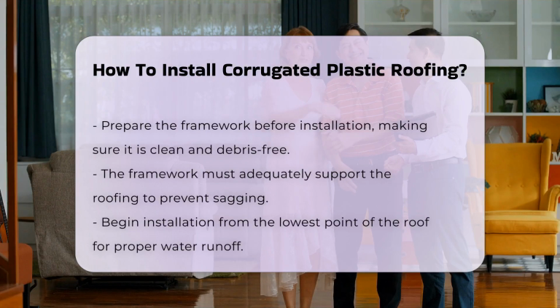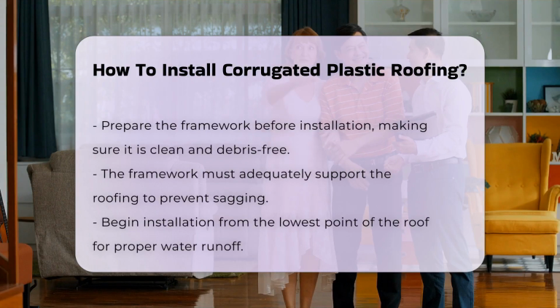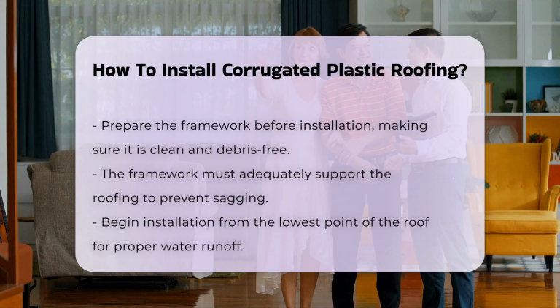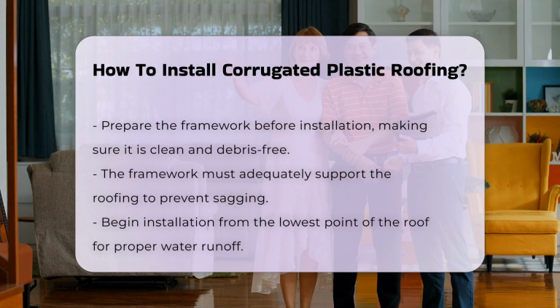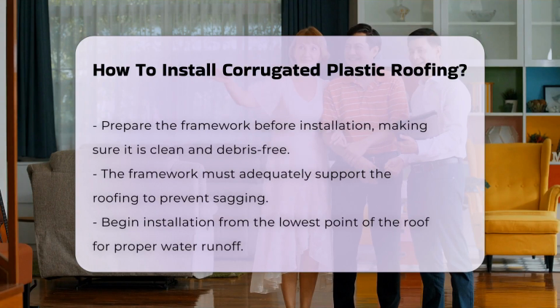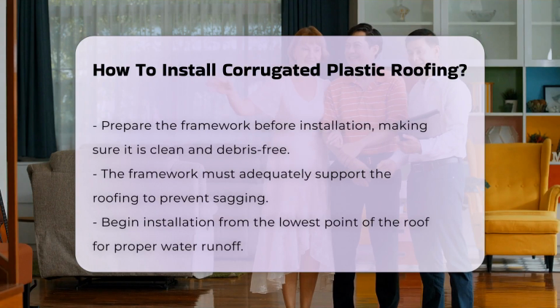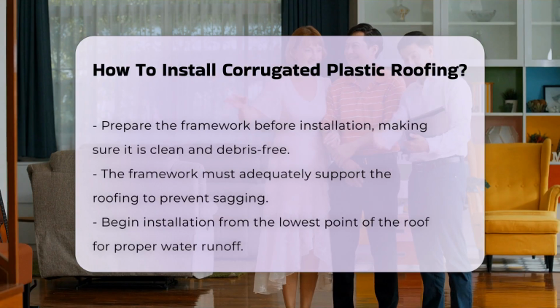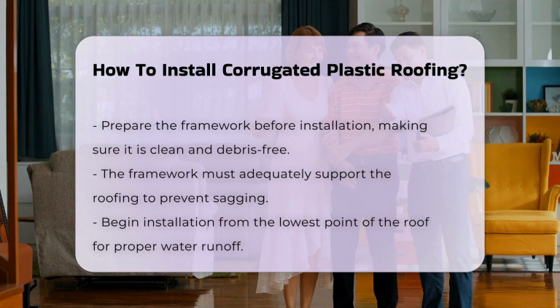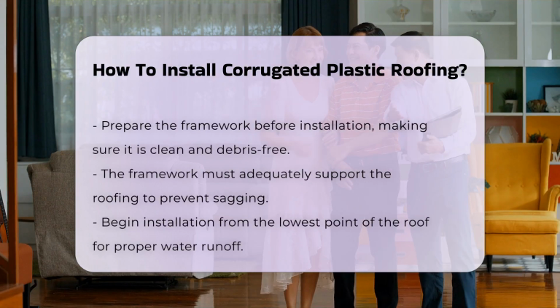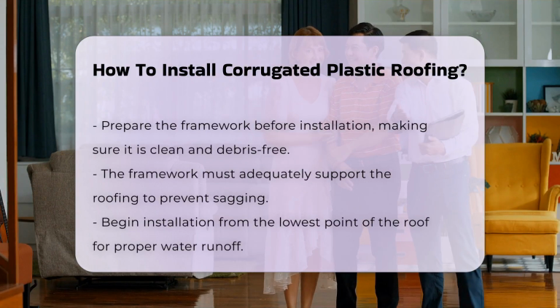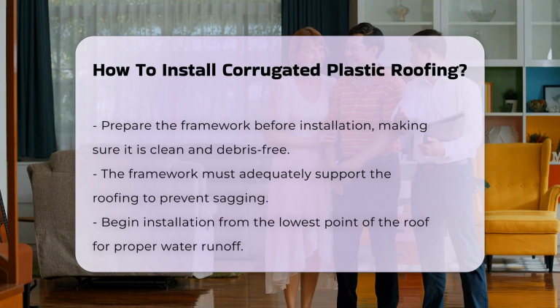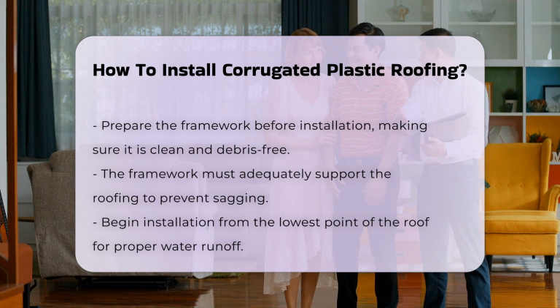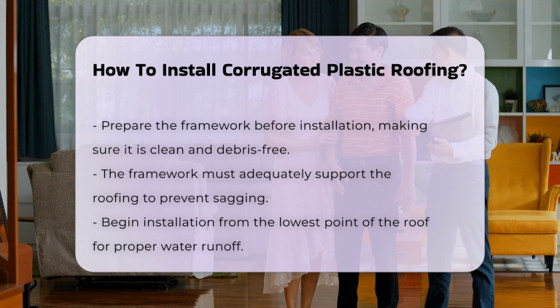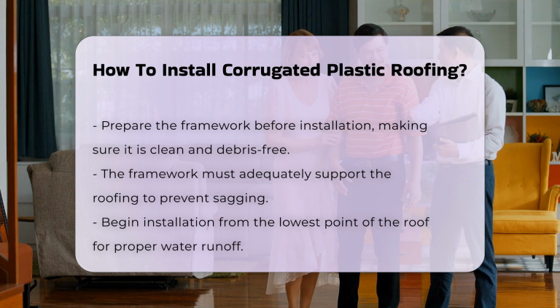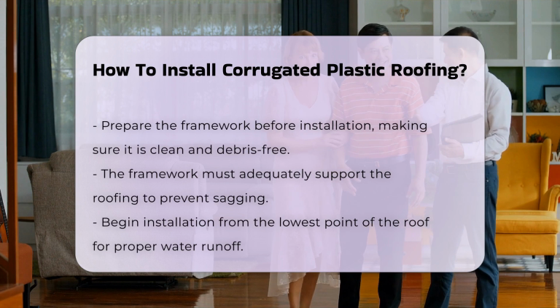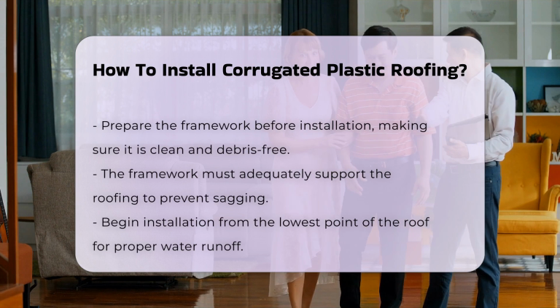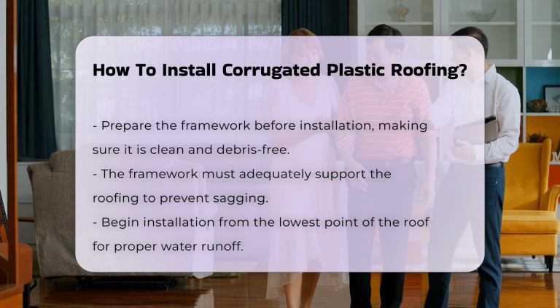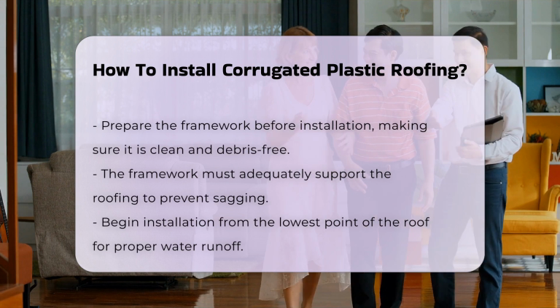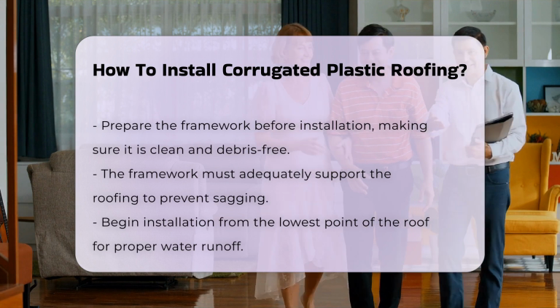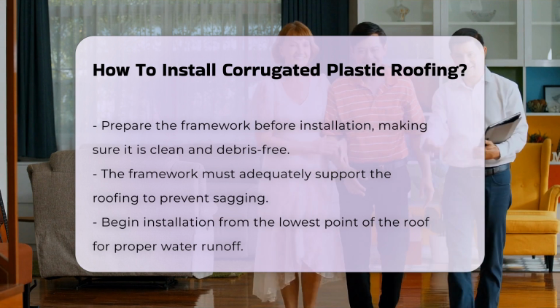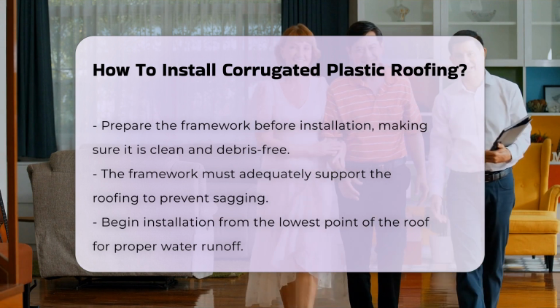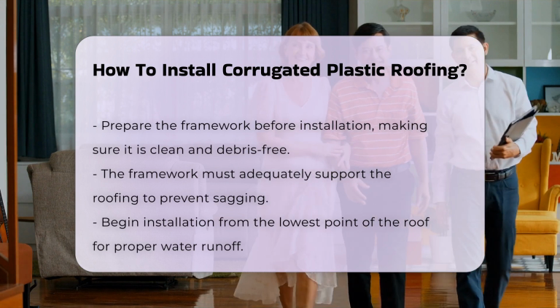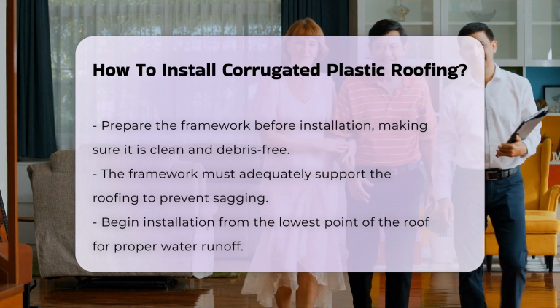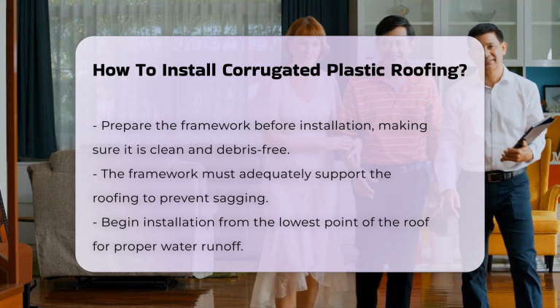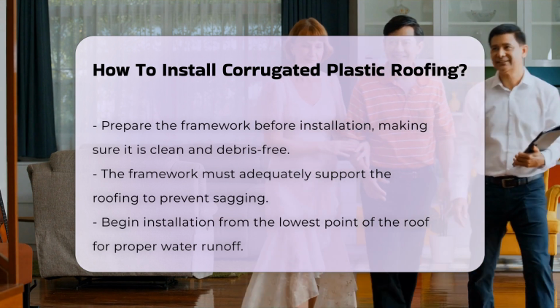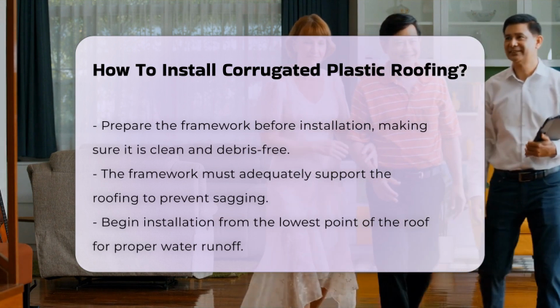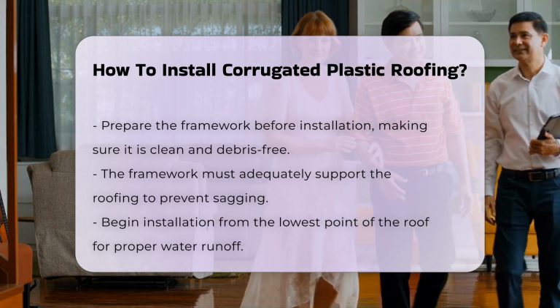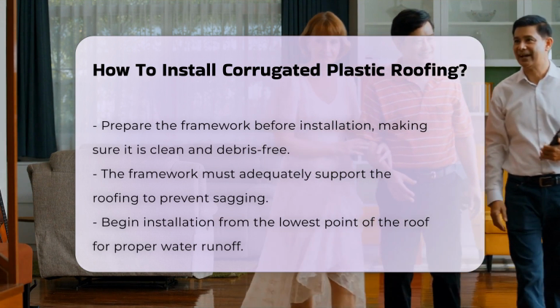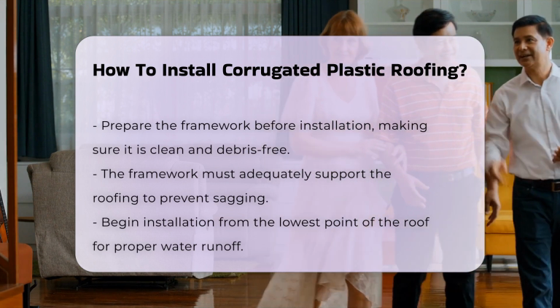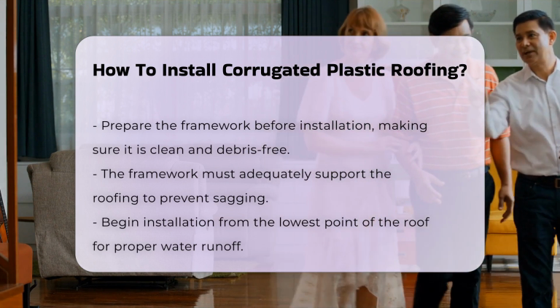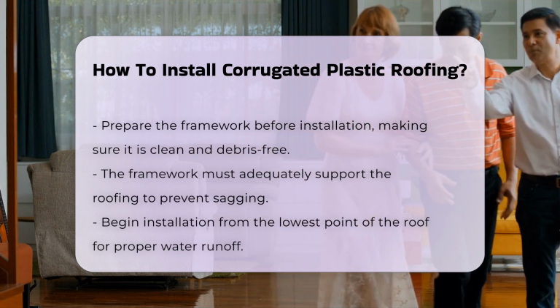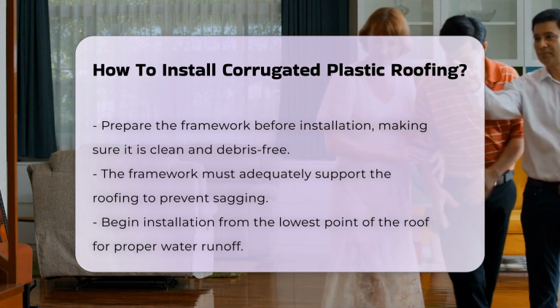Before installation, prepare the framework. Ensure it is clean and free of debris. The framework should support the roofing adequately to prevent sagging.